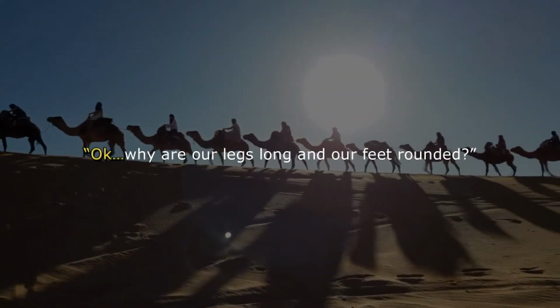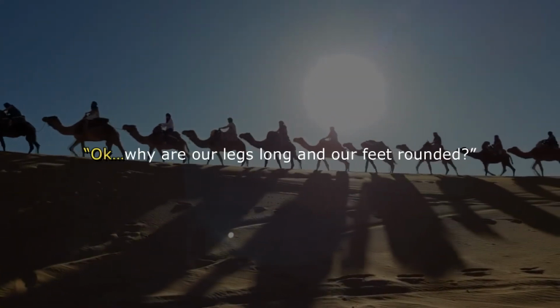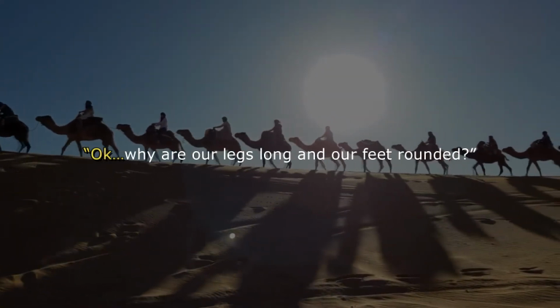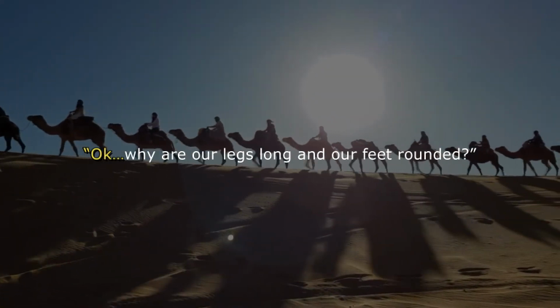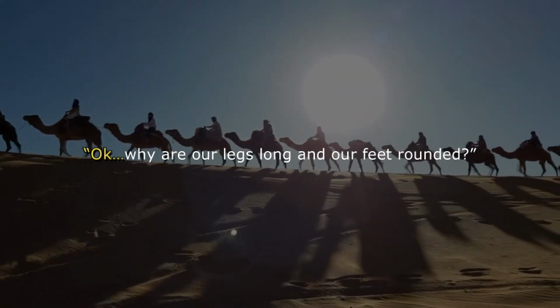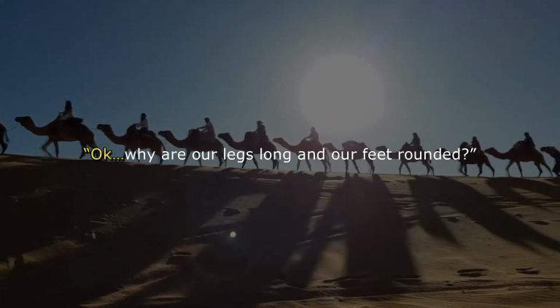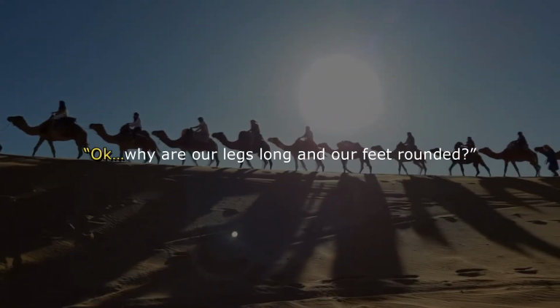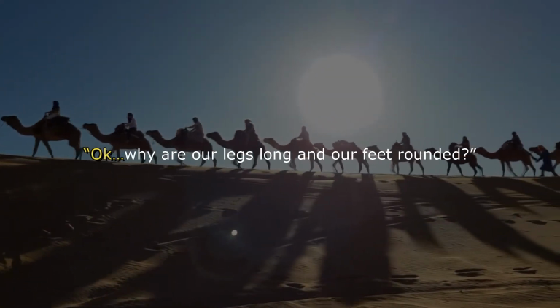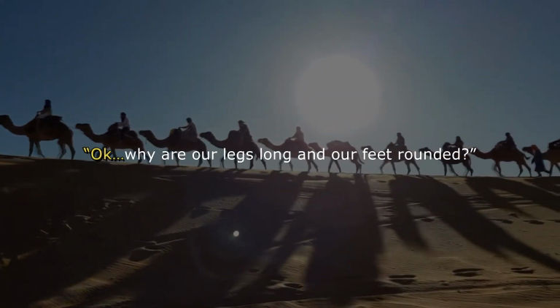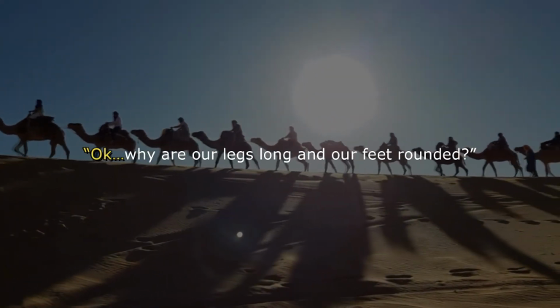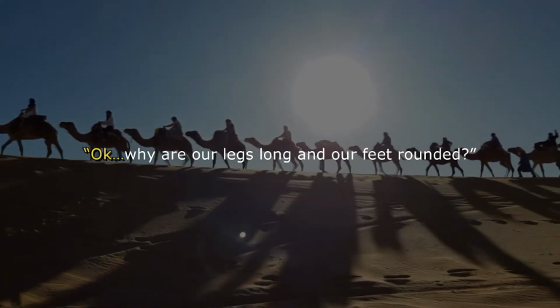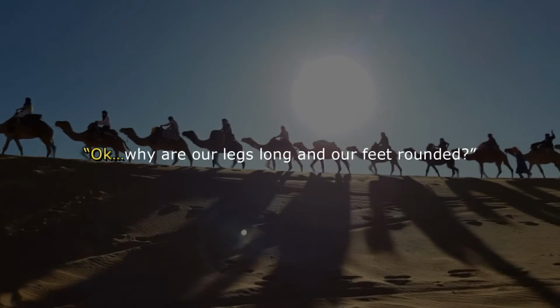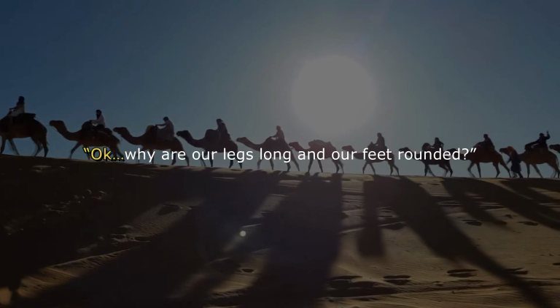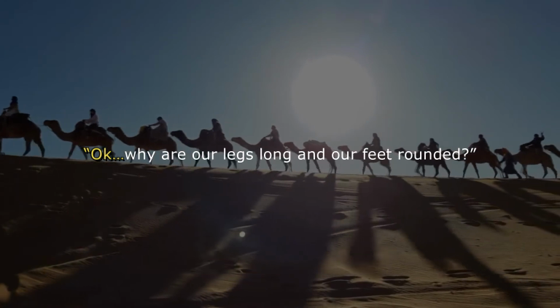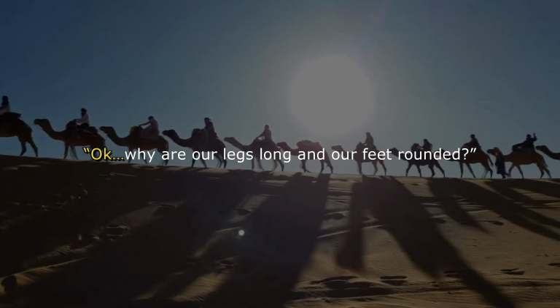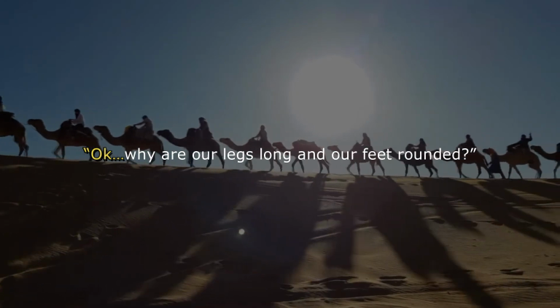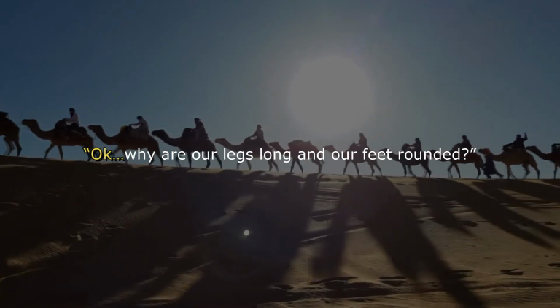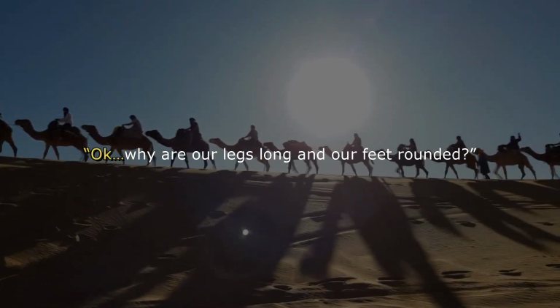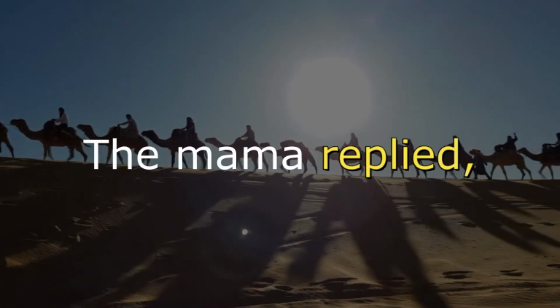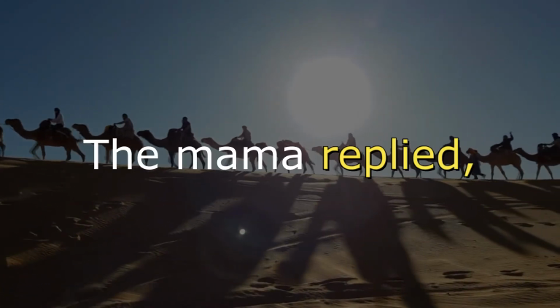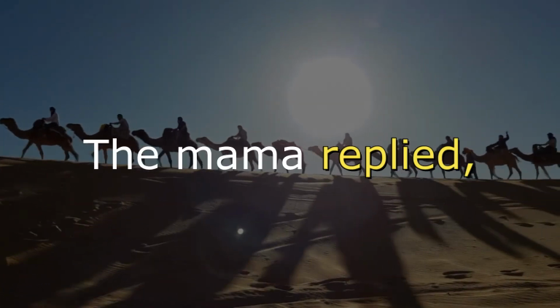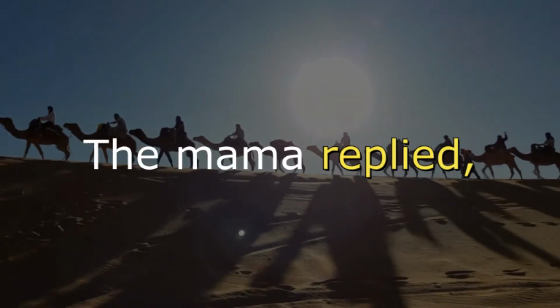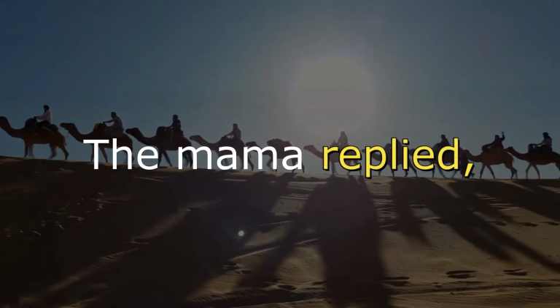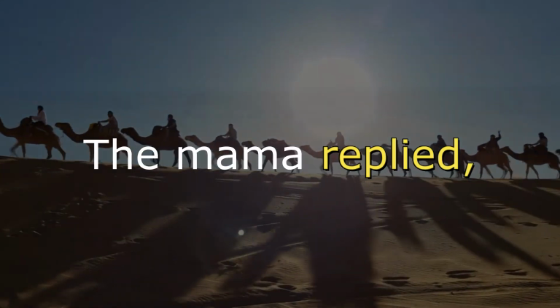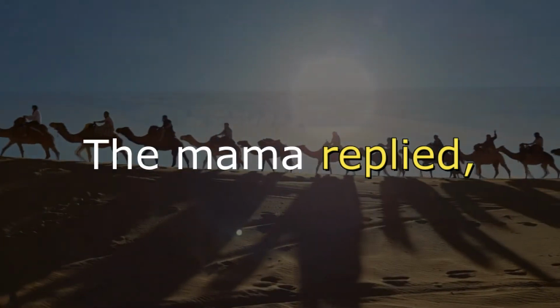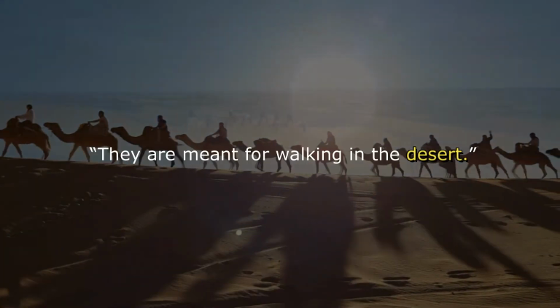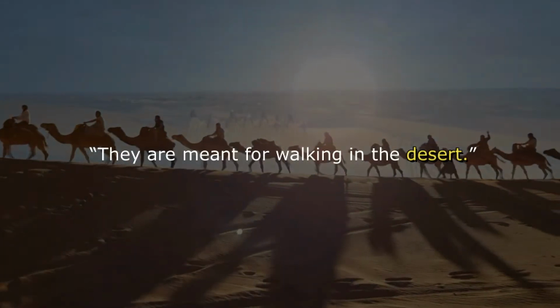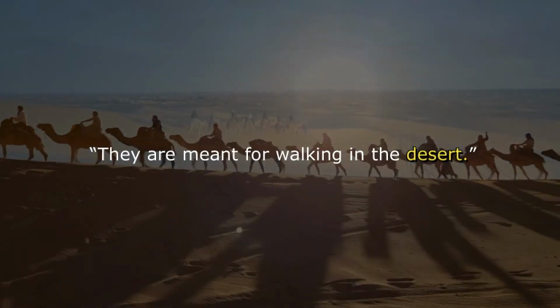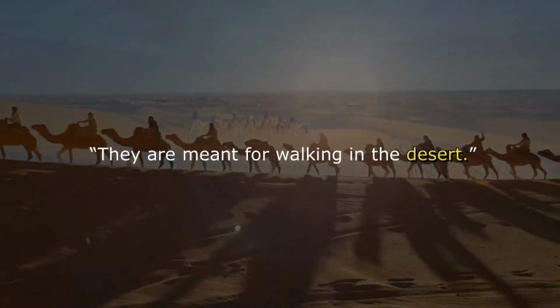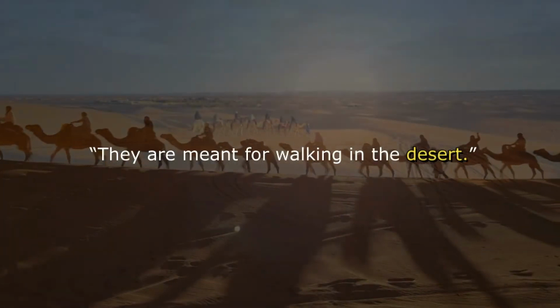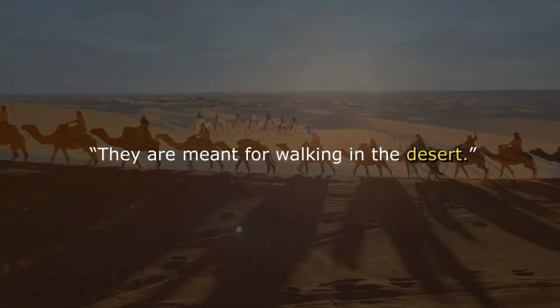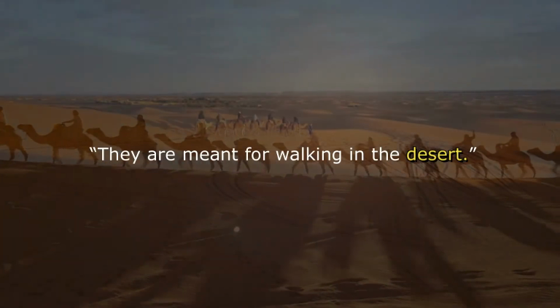The baby camel thought for a moment then said, "Why are our legs long and our feet rounded?" The mama replied, "They are meant for walking in the desert."